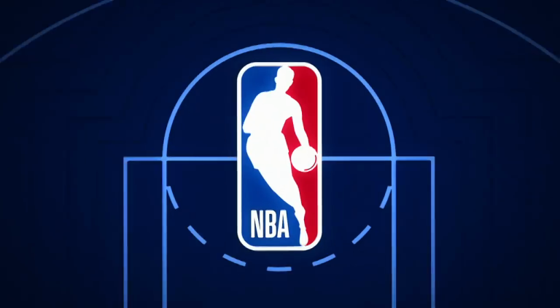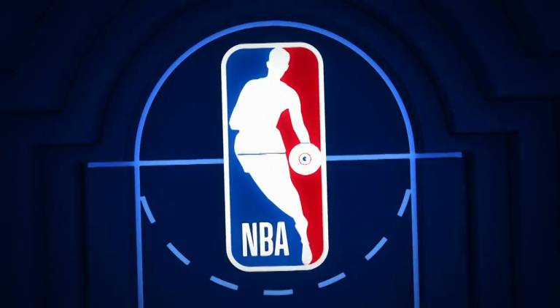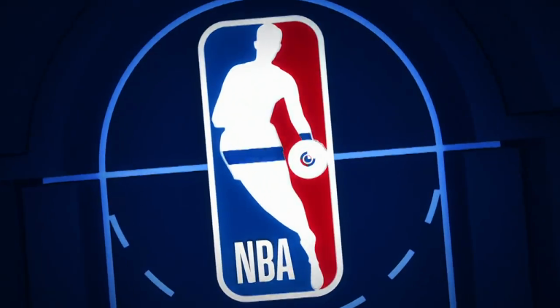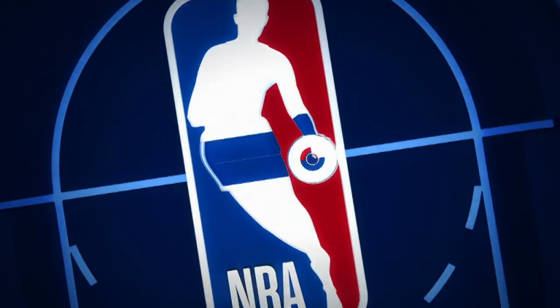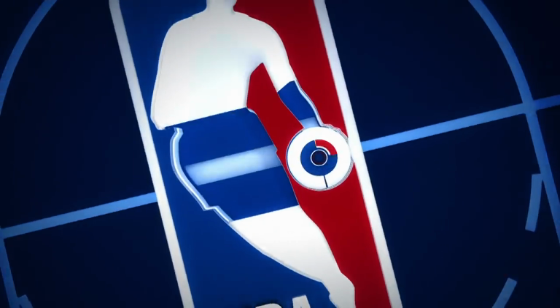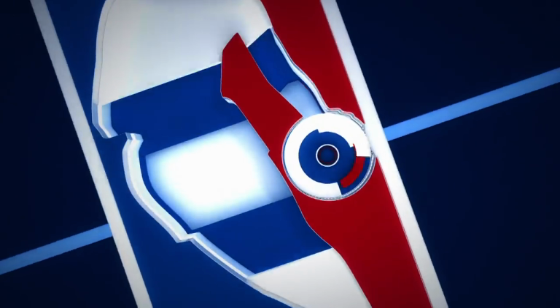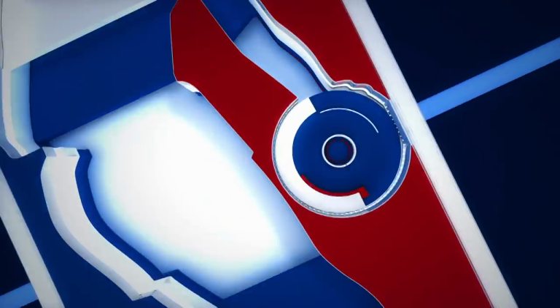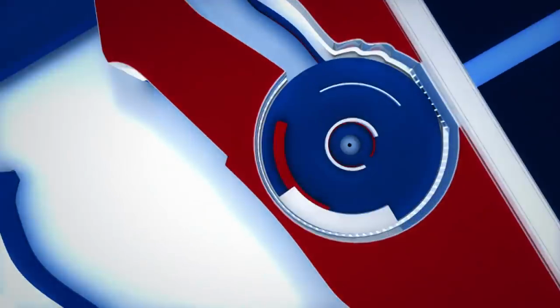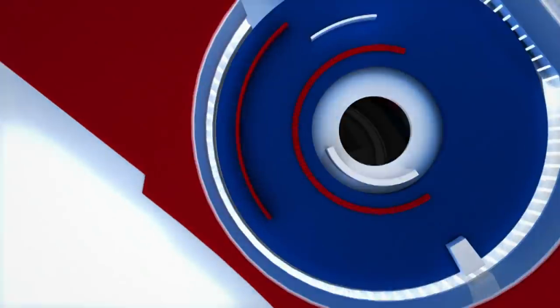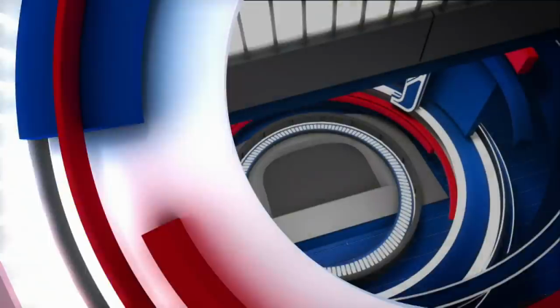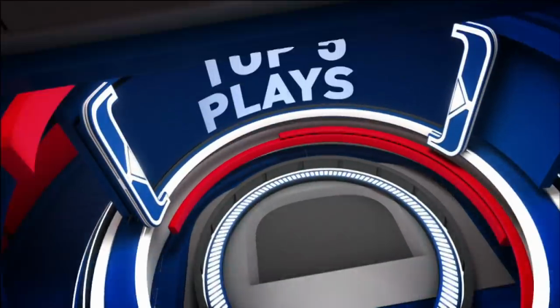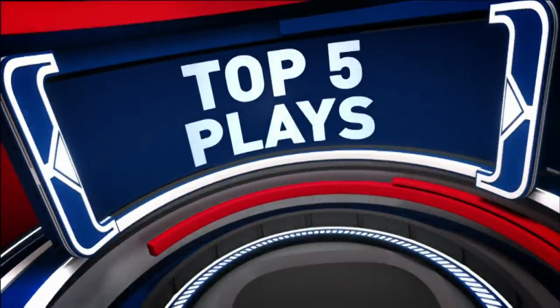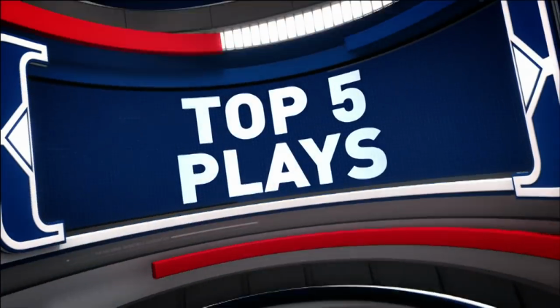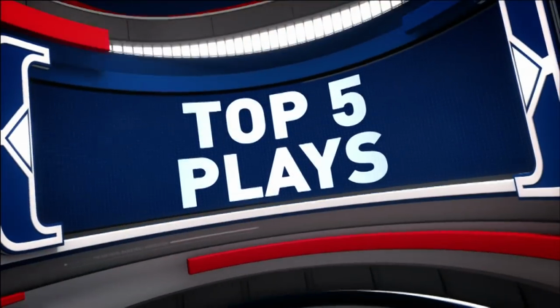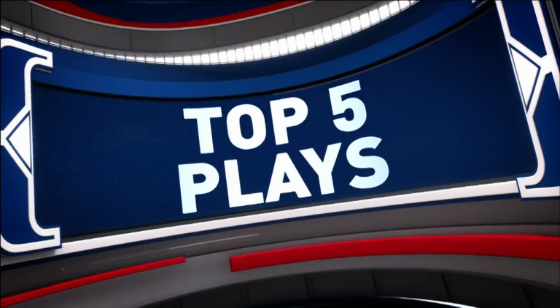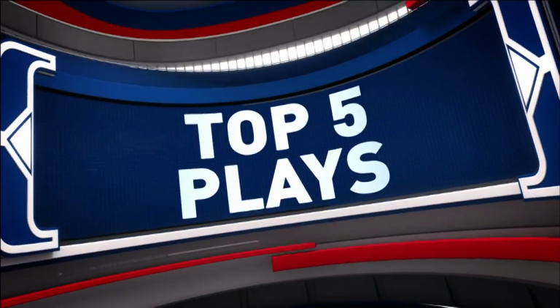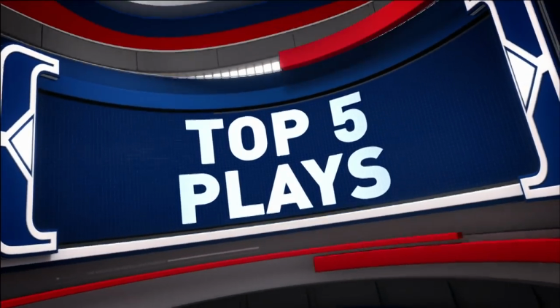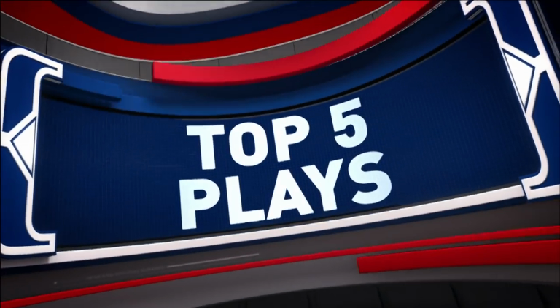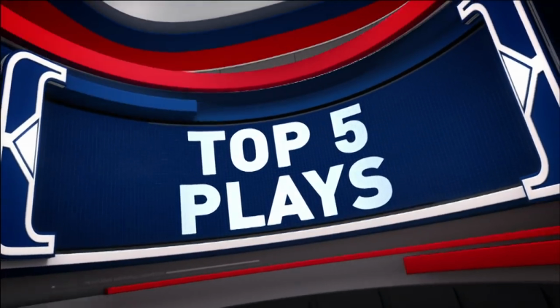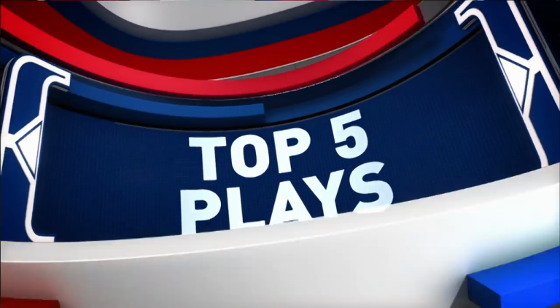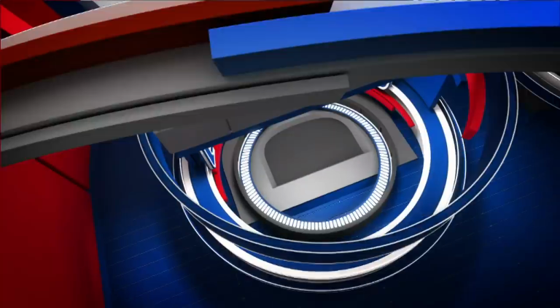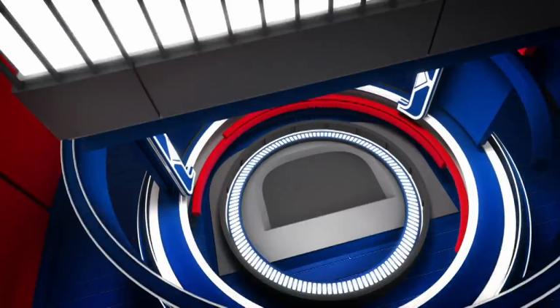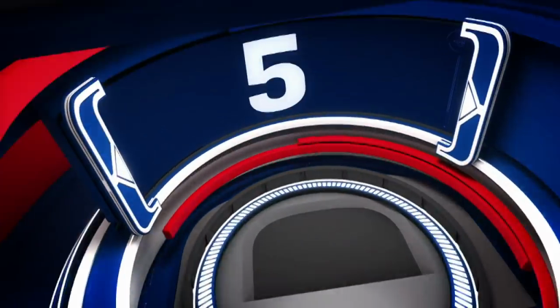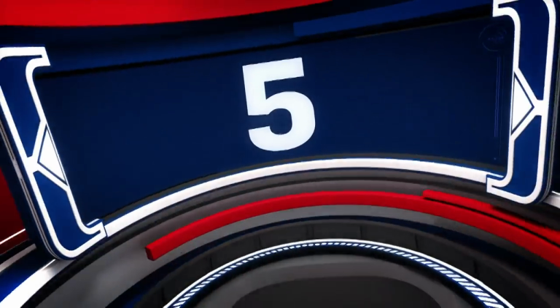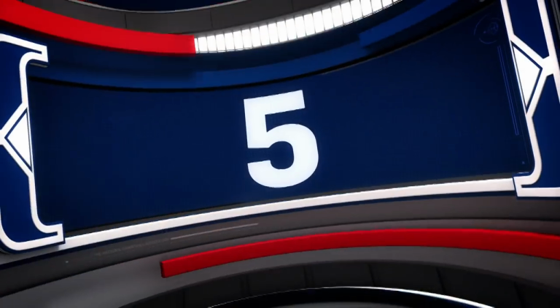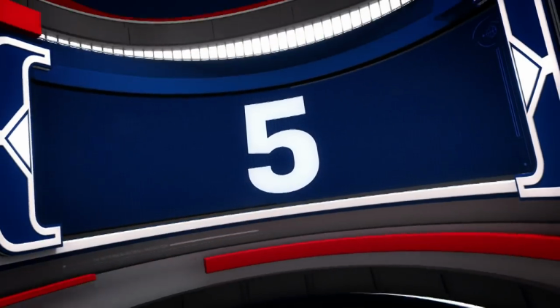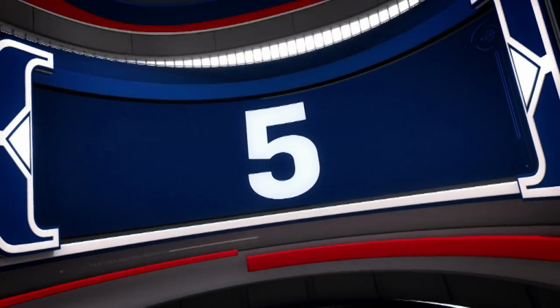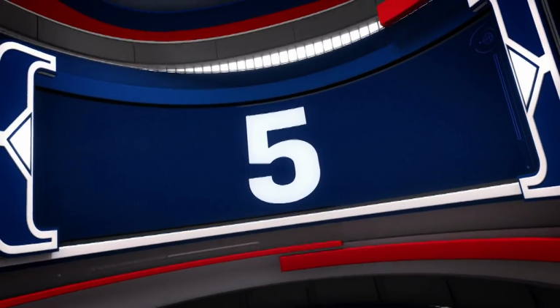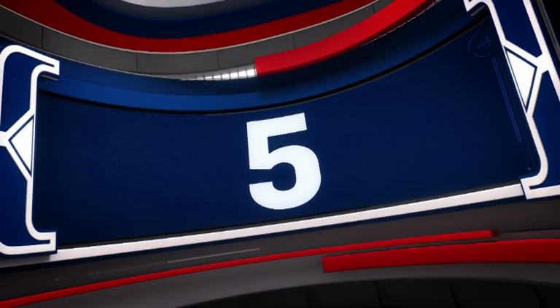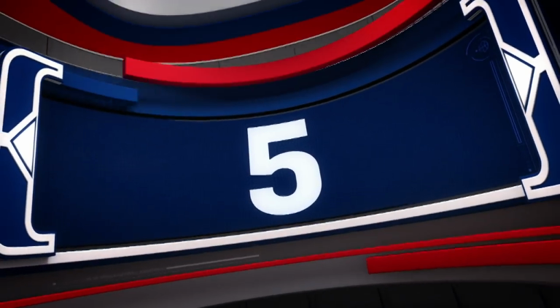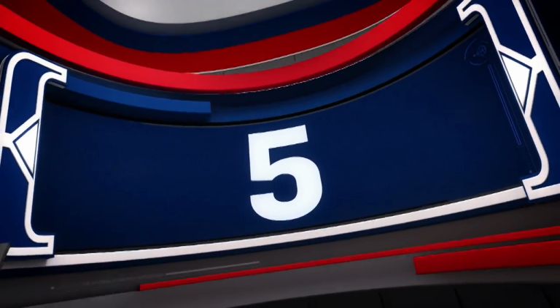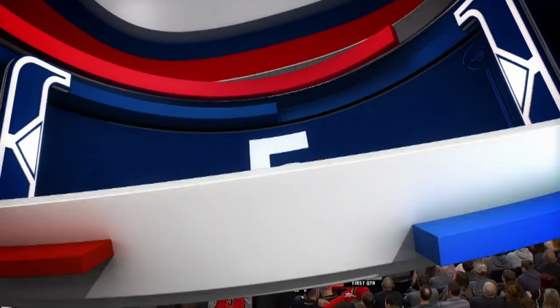Hi, I'm Roz Goldenwoody, and these are your top five plays of the day on NBA.com.